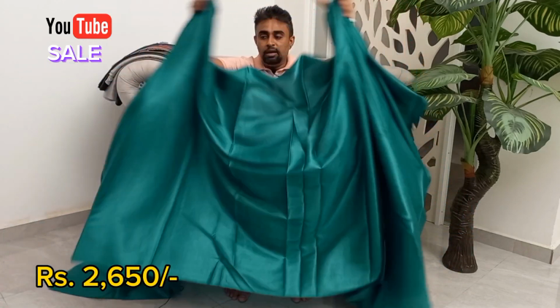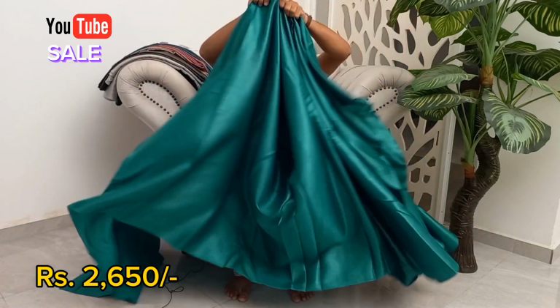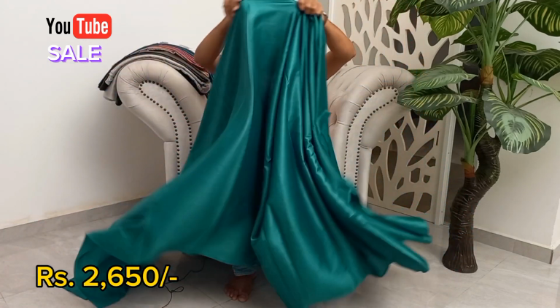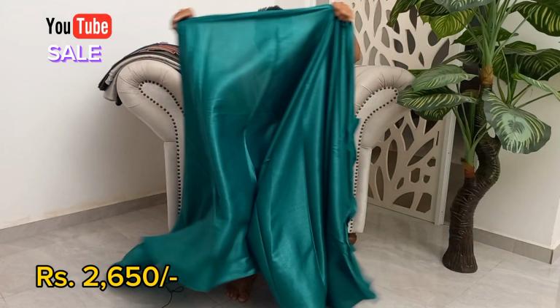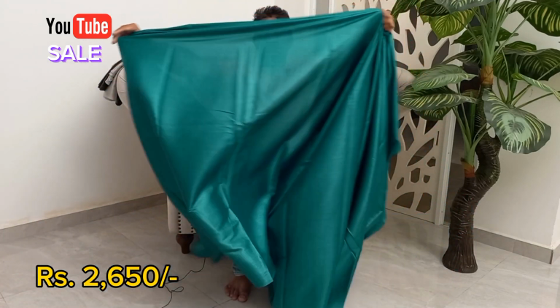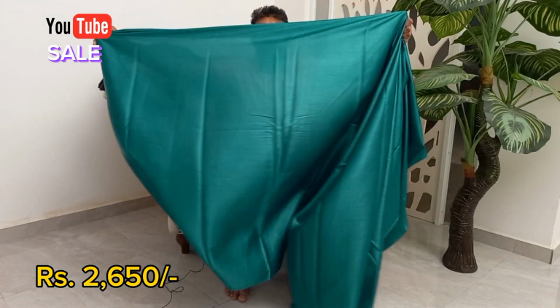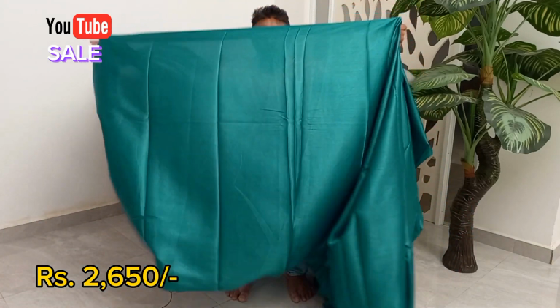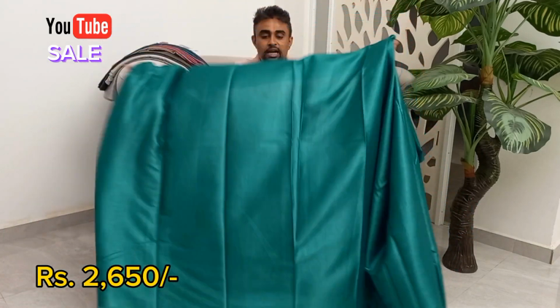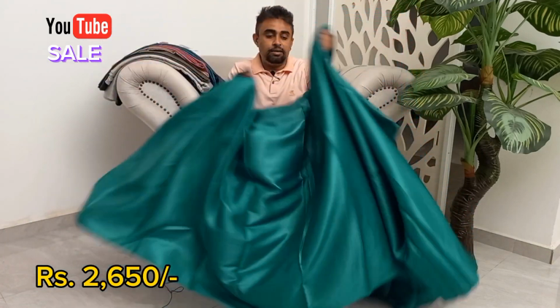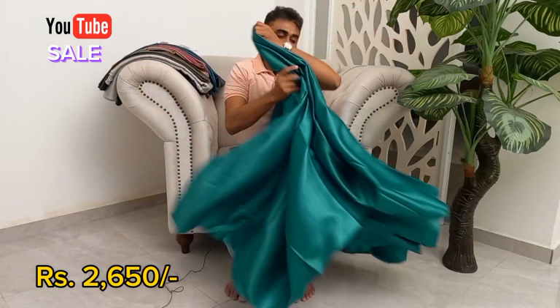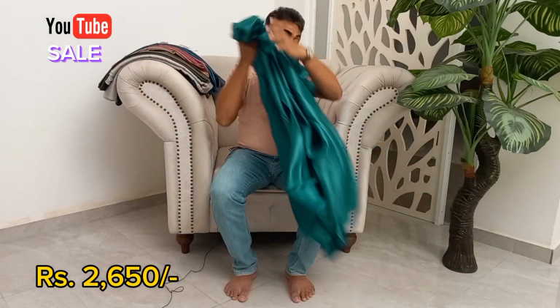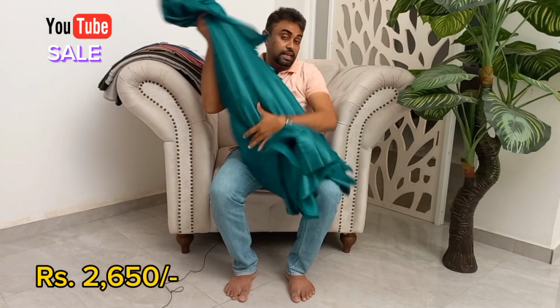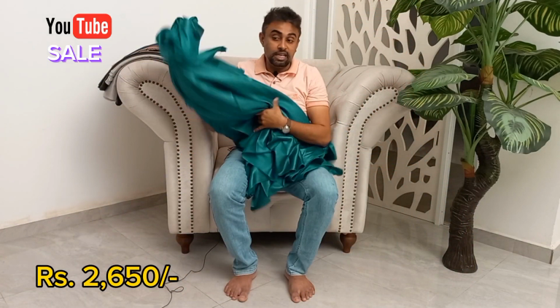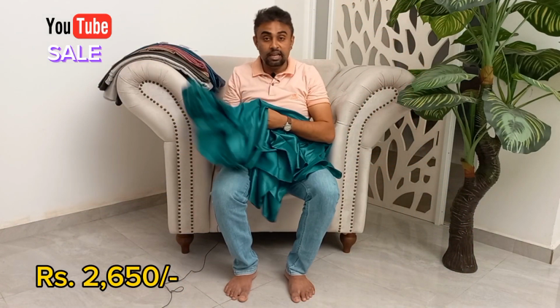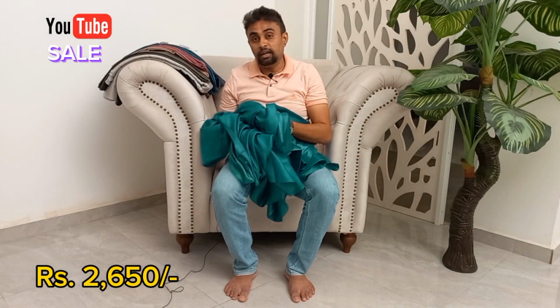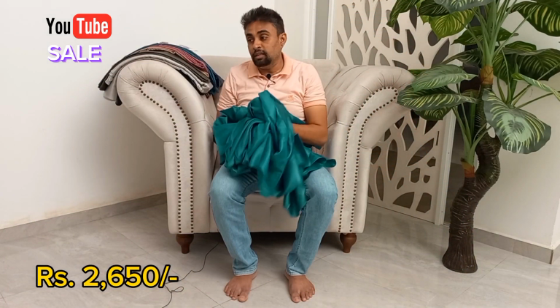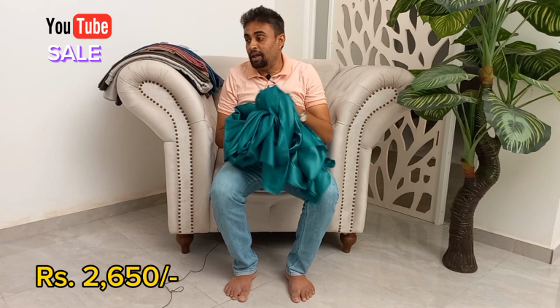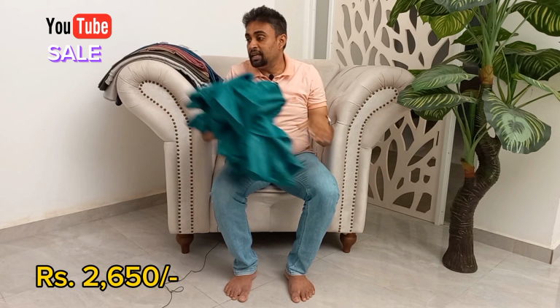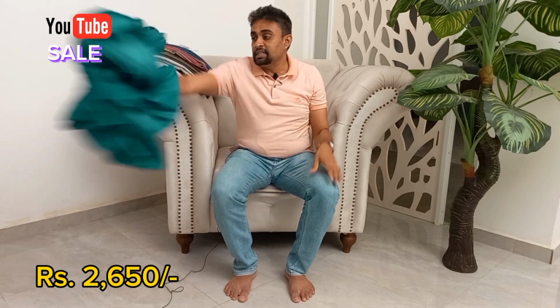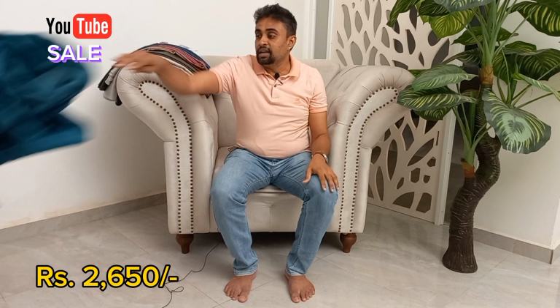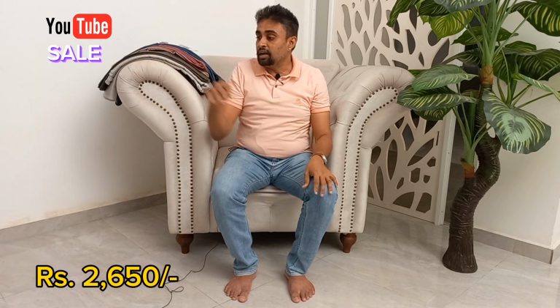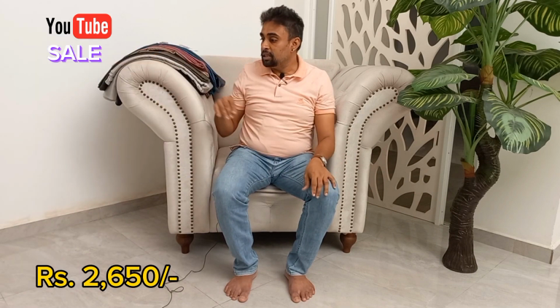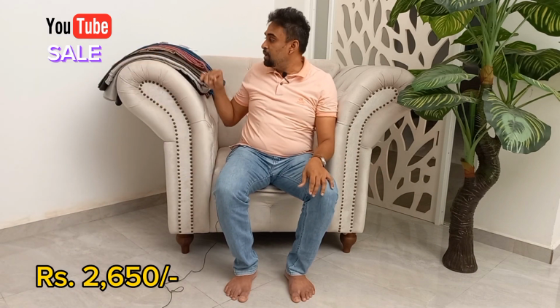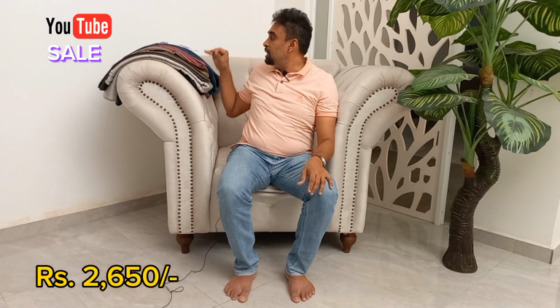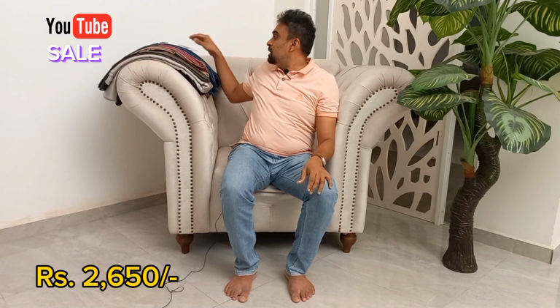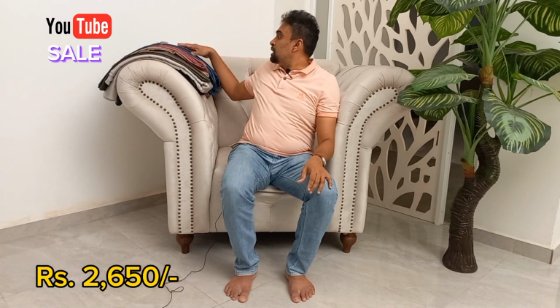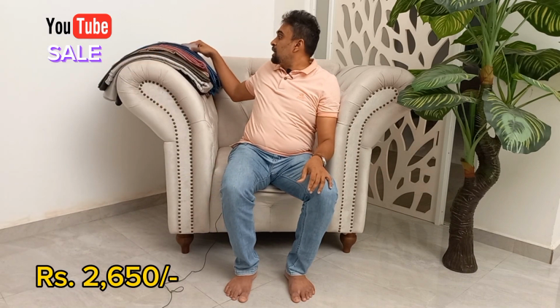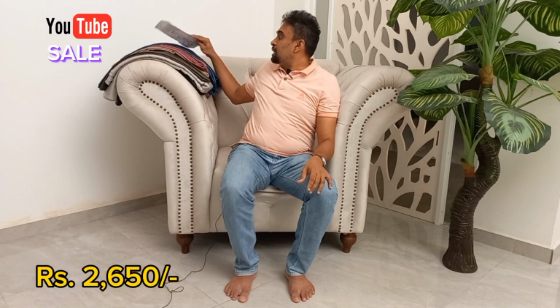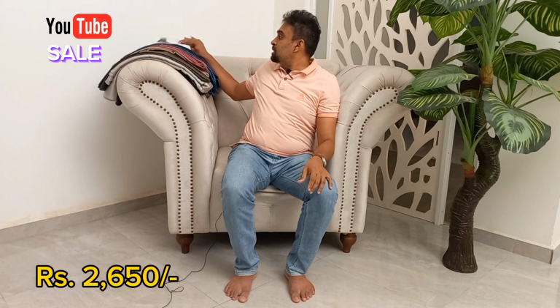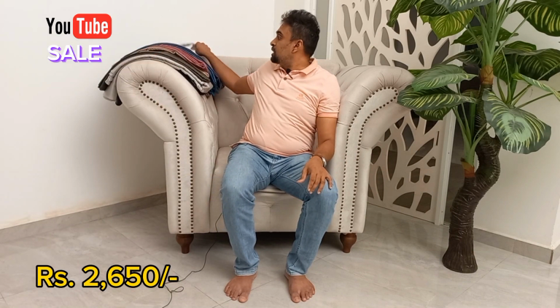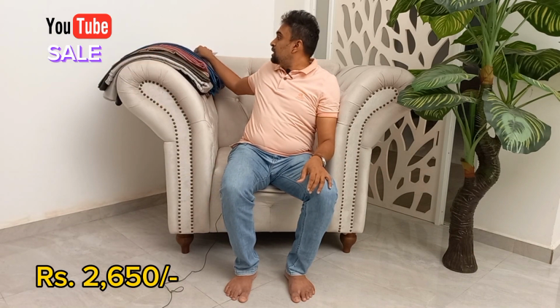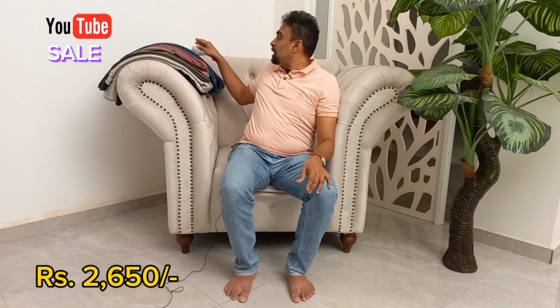This is a semi-satin fabric. This is some sari — satin sari. This is a green color.